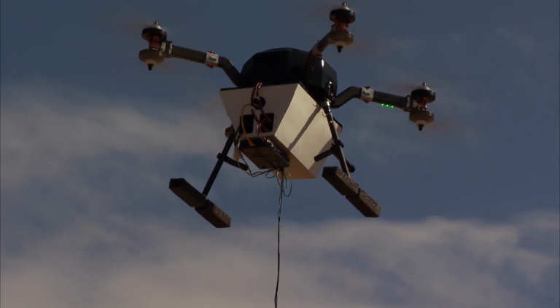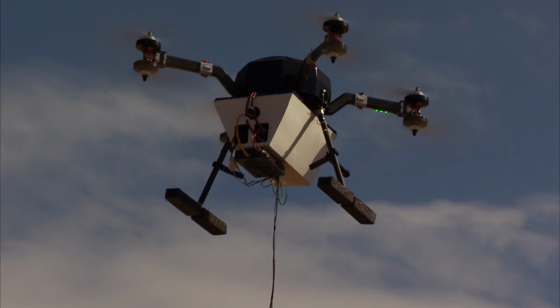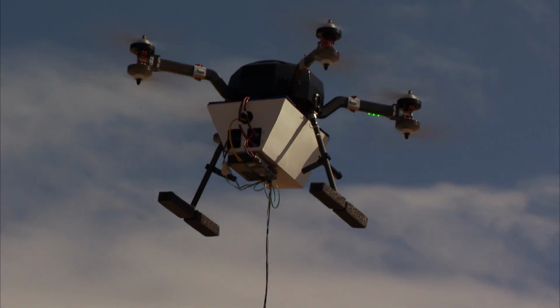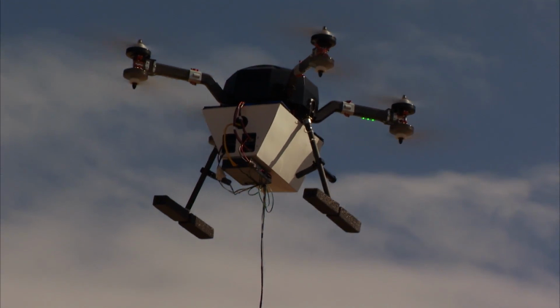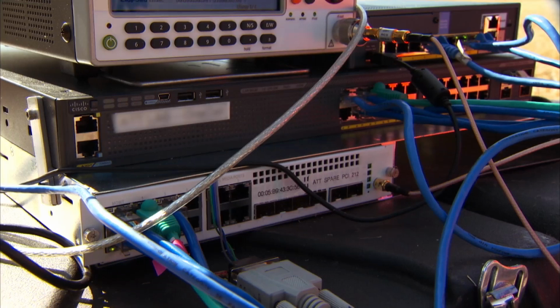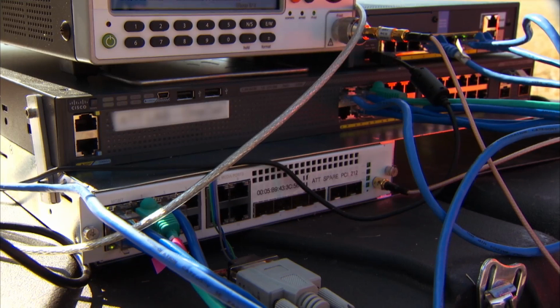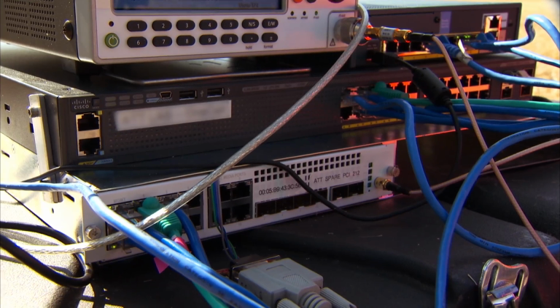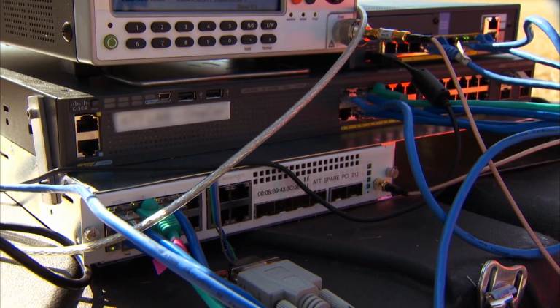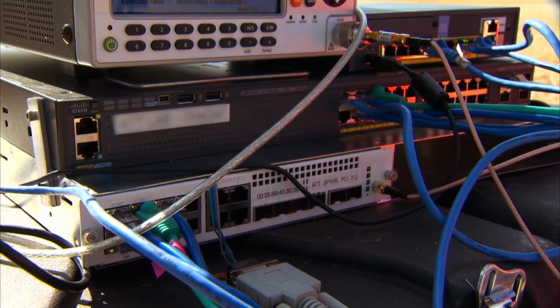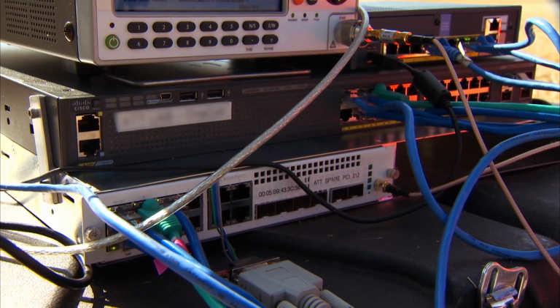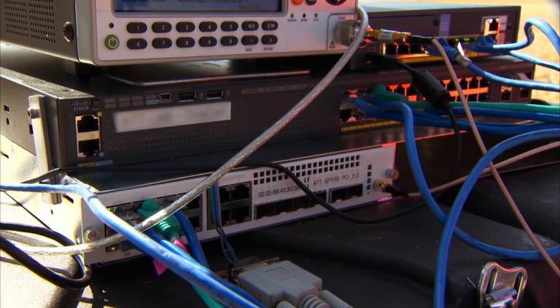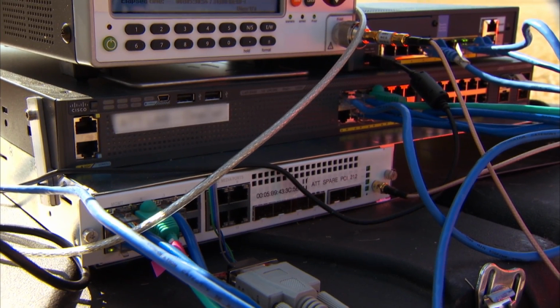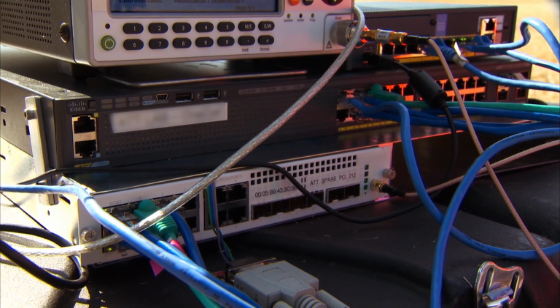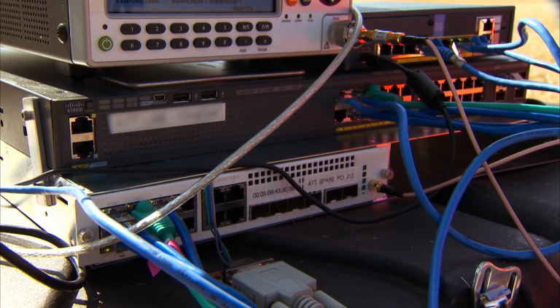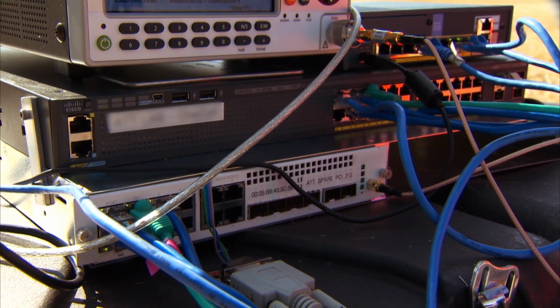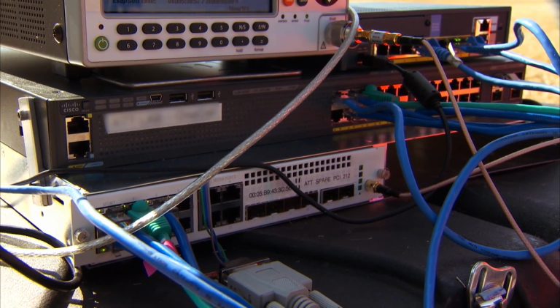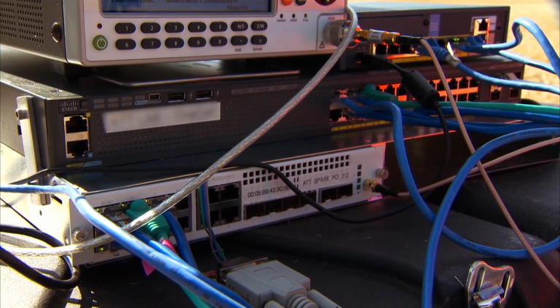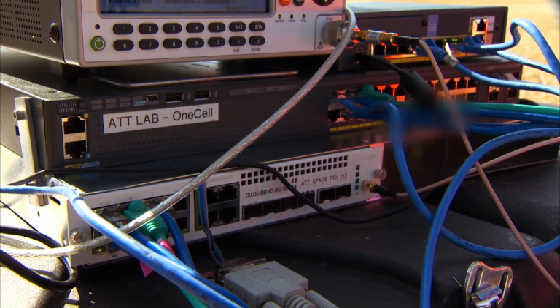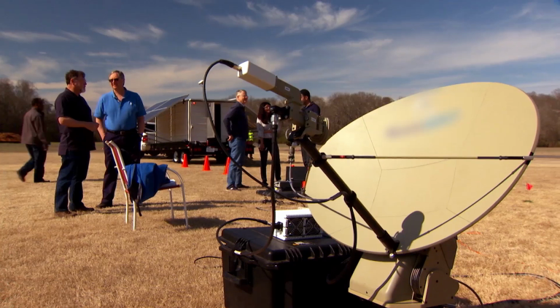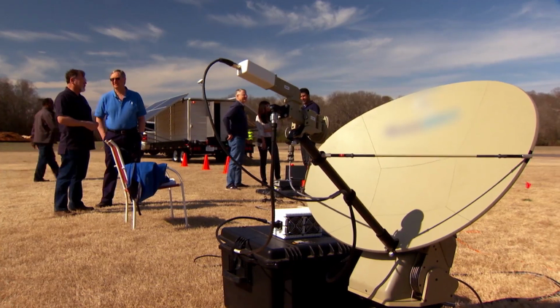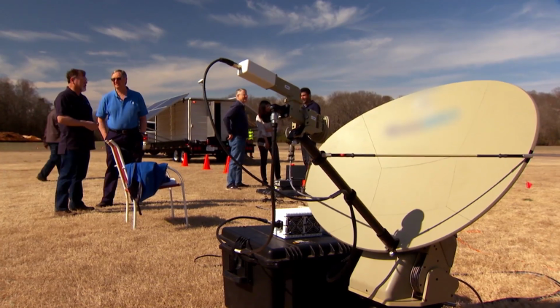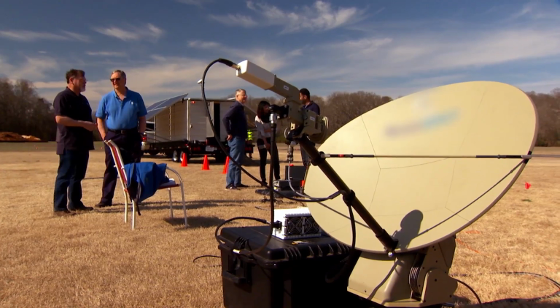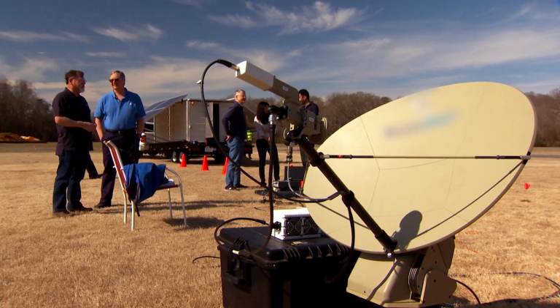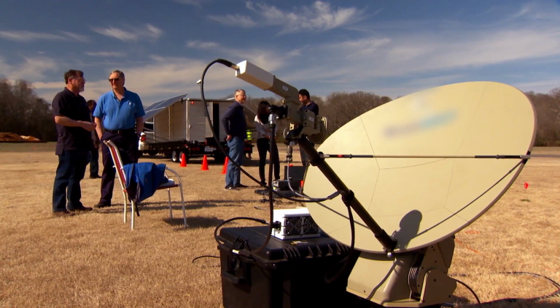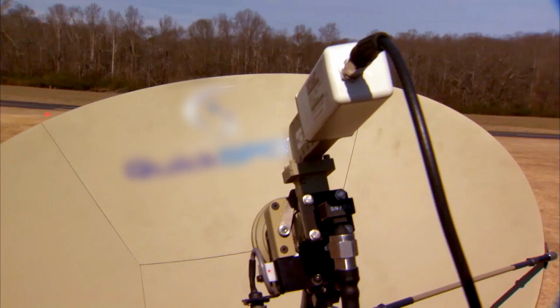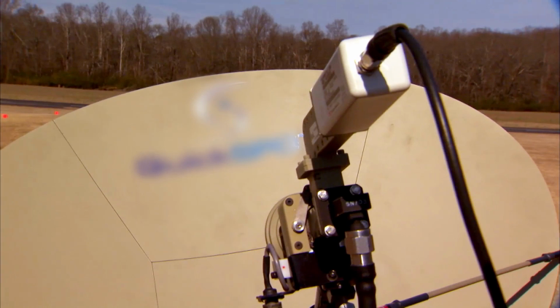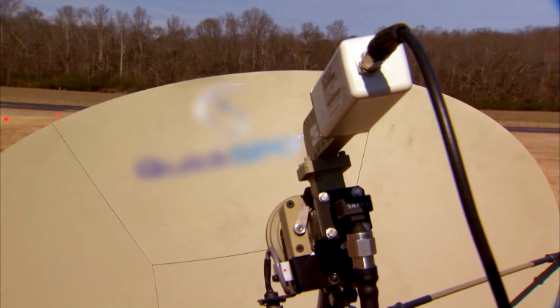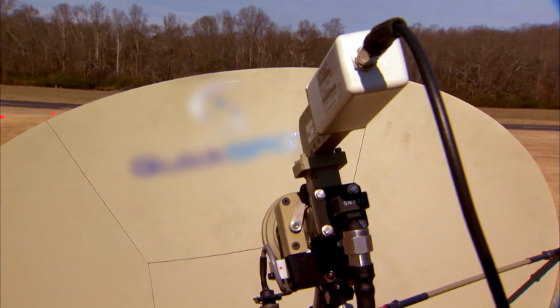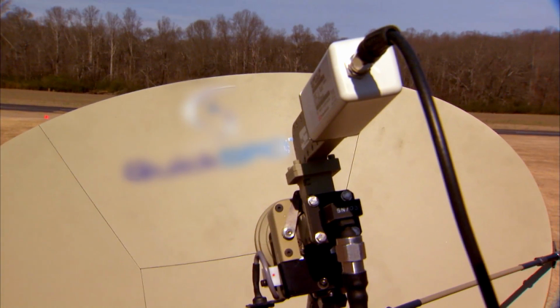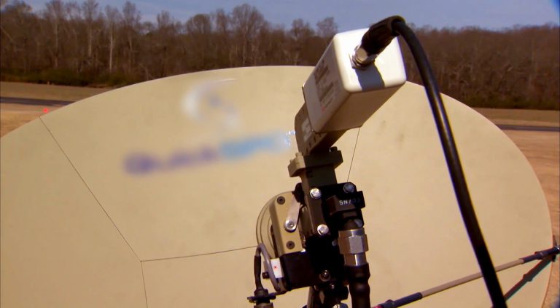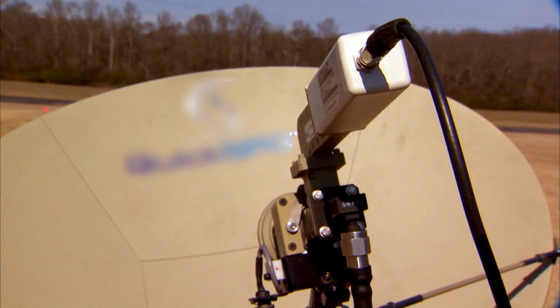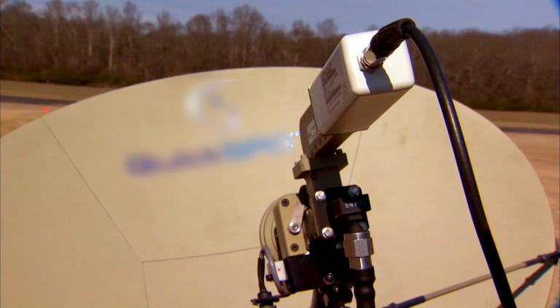From the drone, it goes through the tether down to a router that then pushes it through a satellite link into the cloud, into the AT&T network.